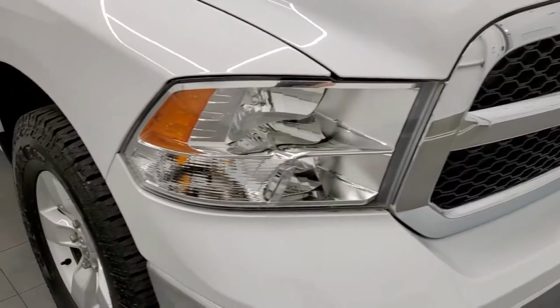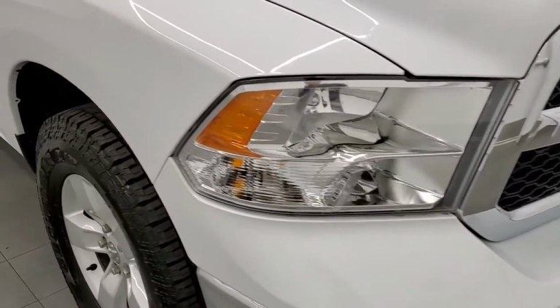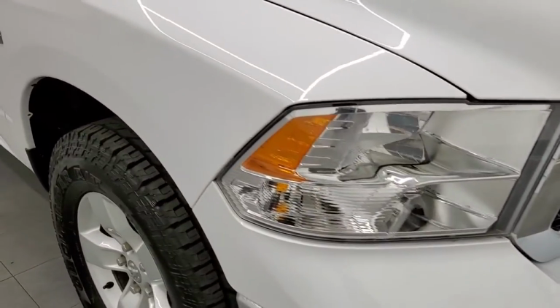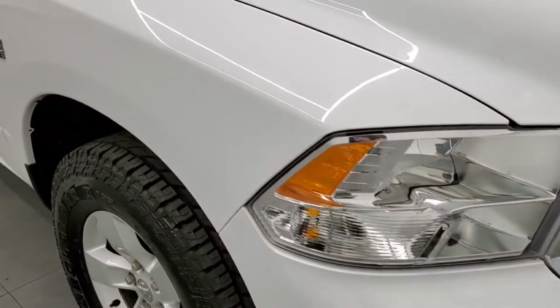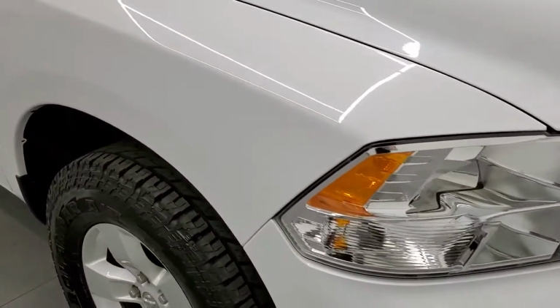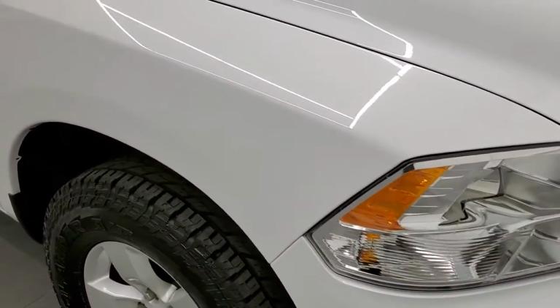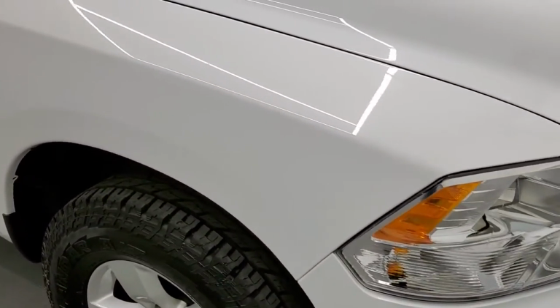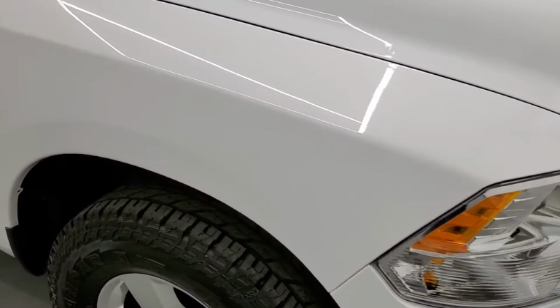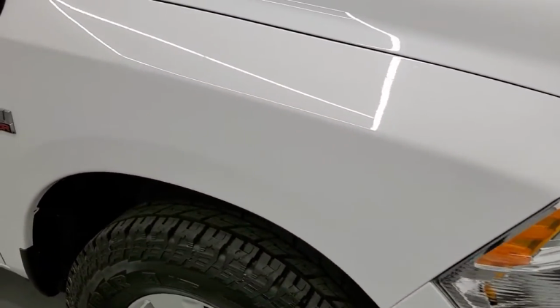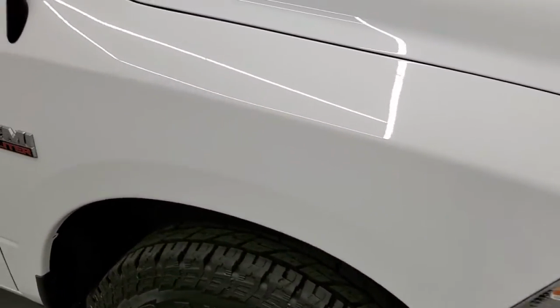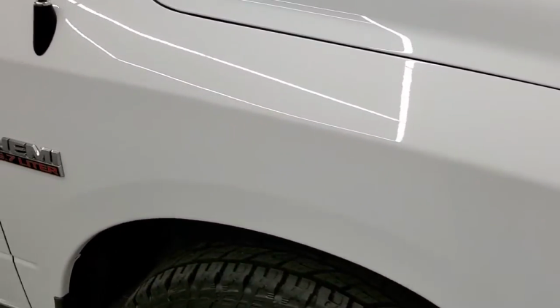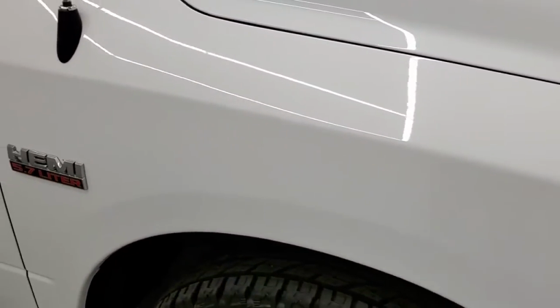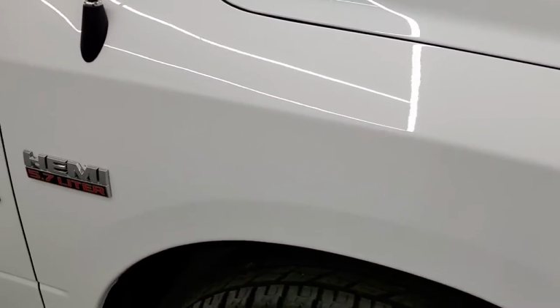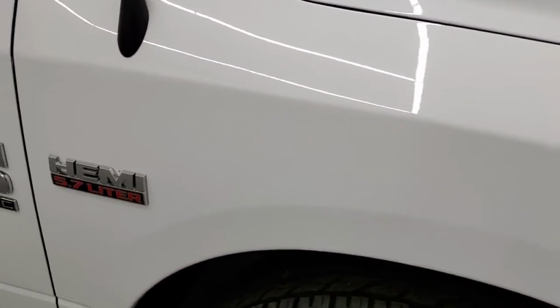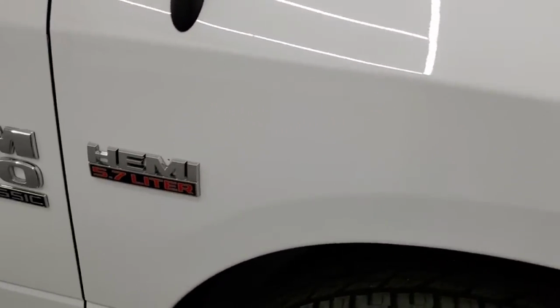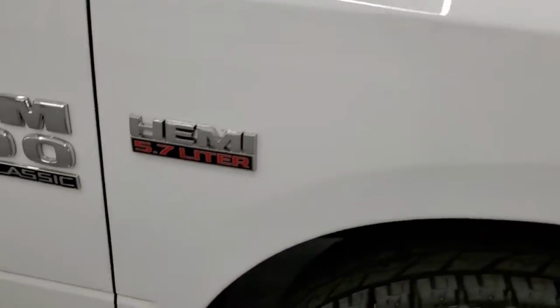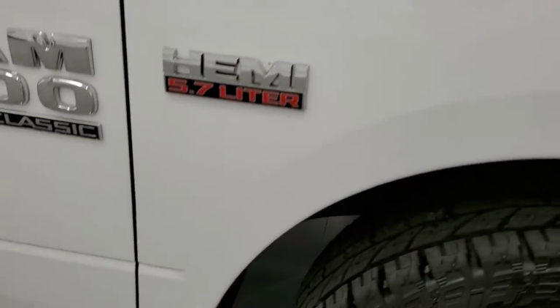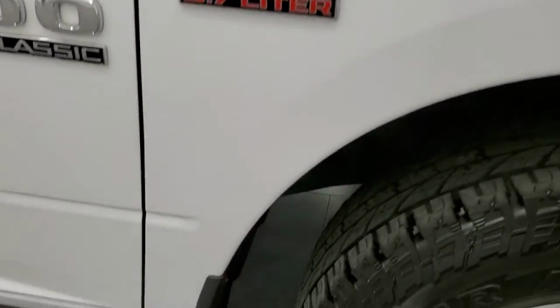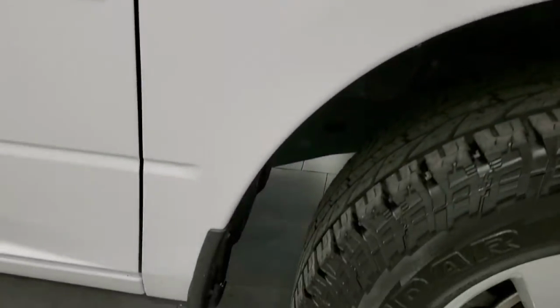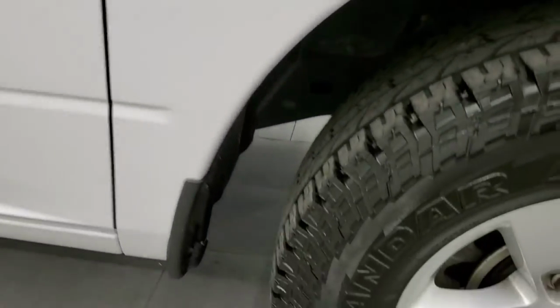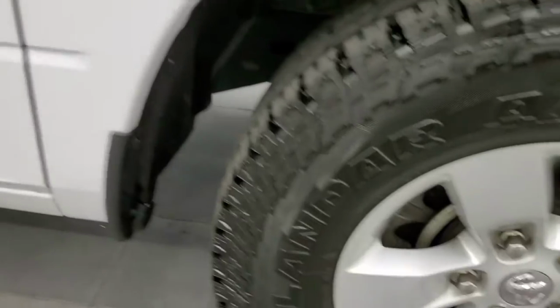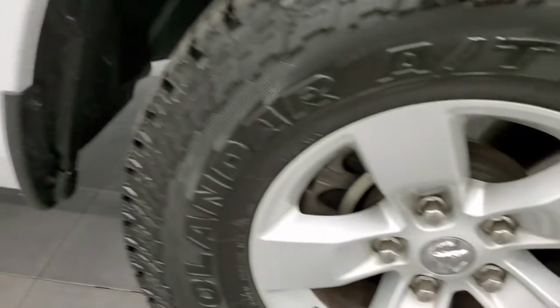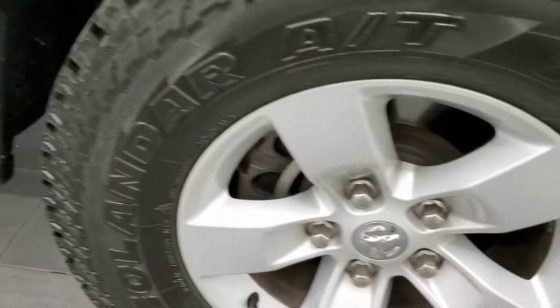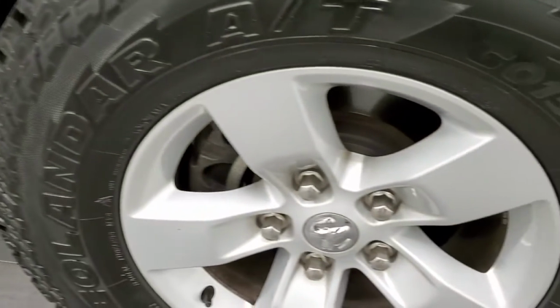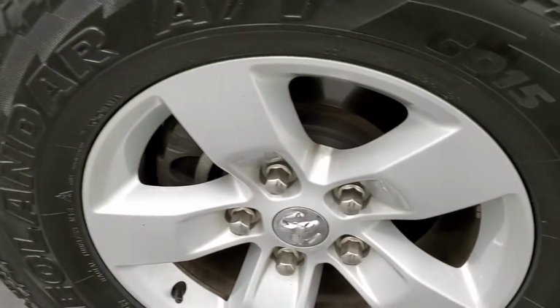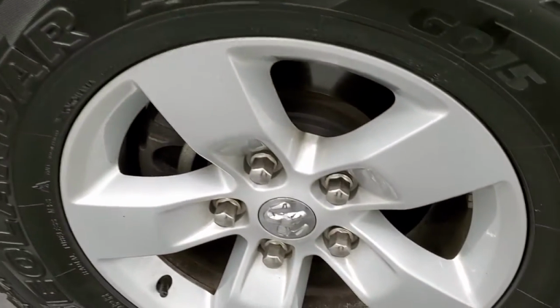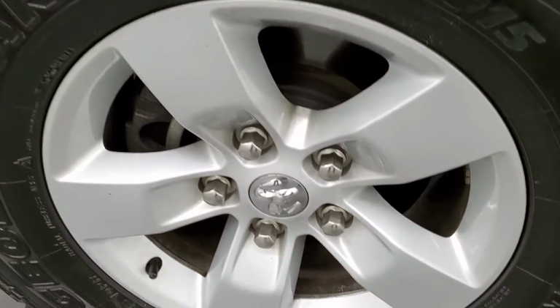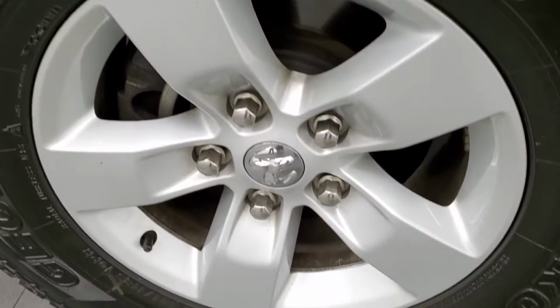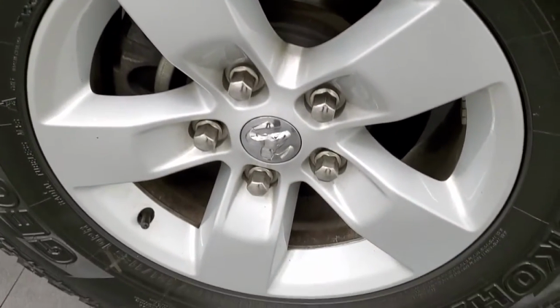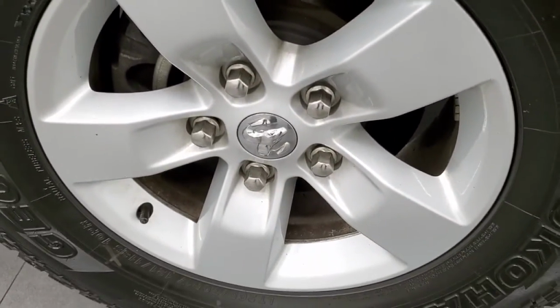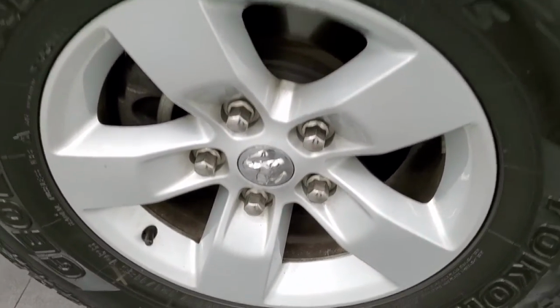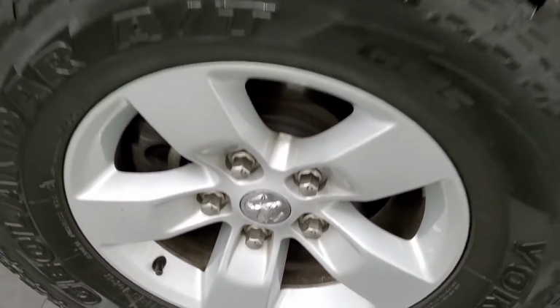Passenger side front fender looks really good, and the passenger side rim — no scuffs or scrapes on there.